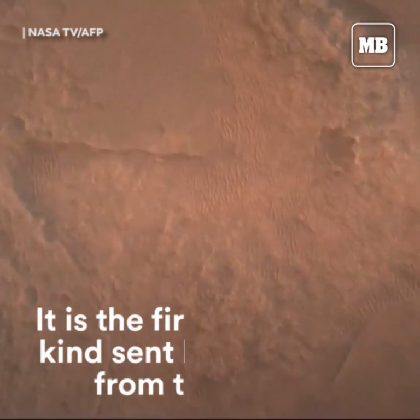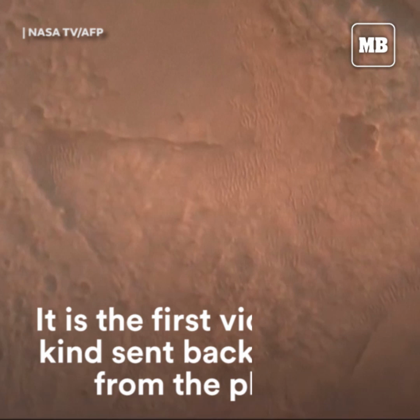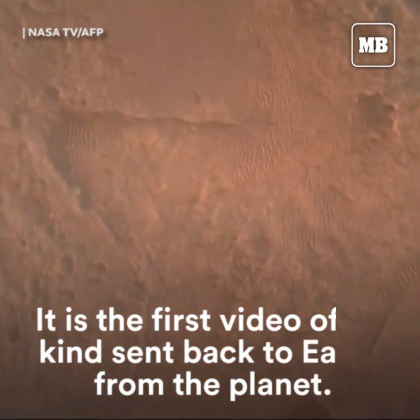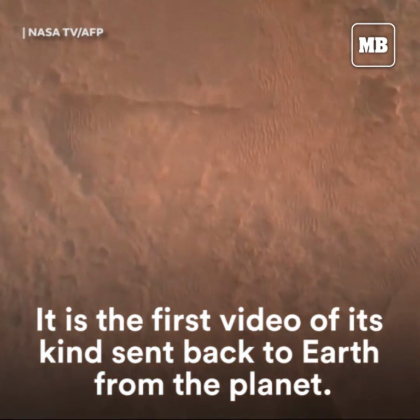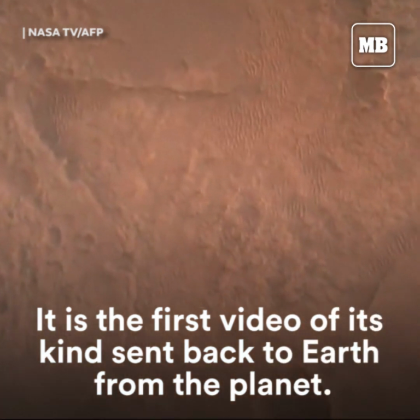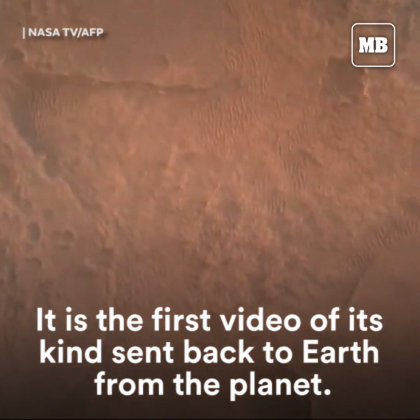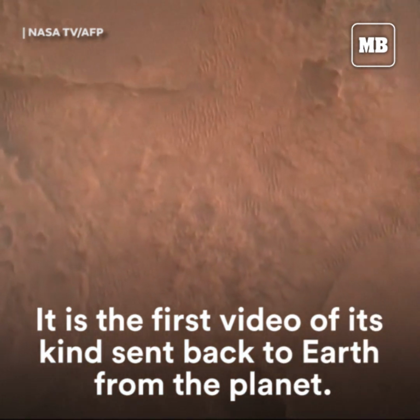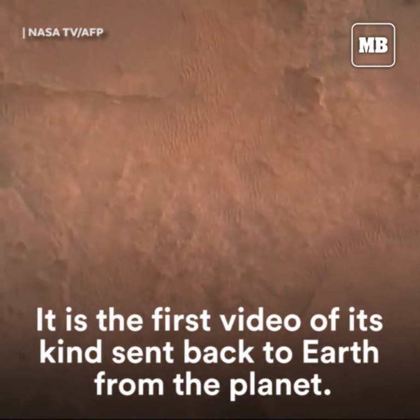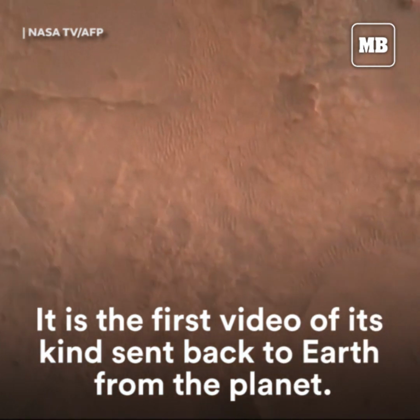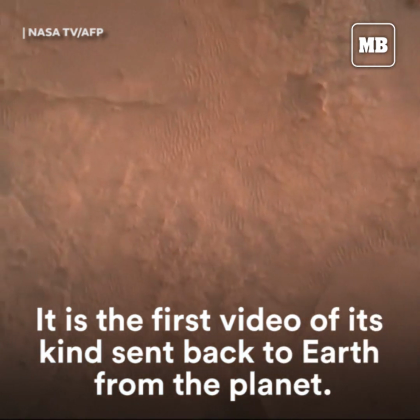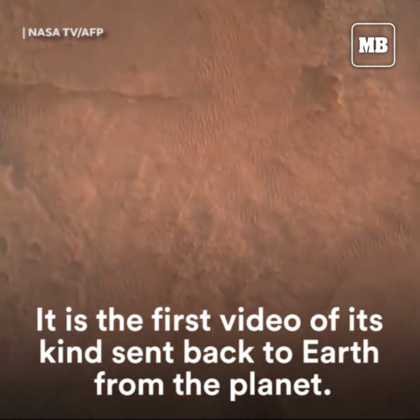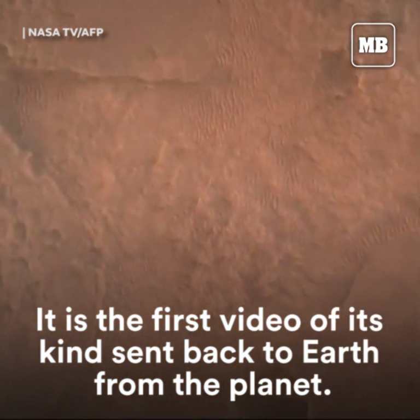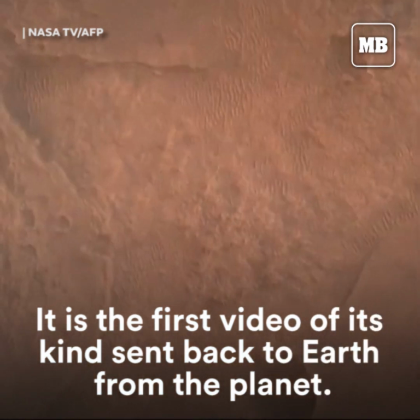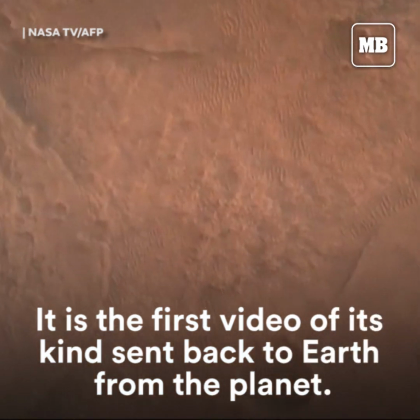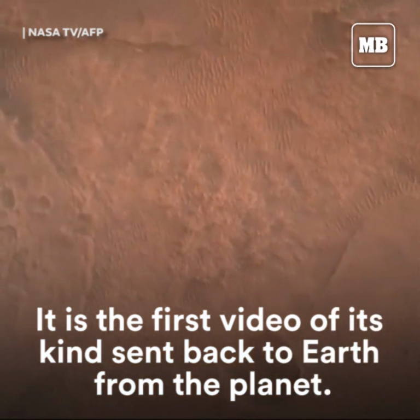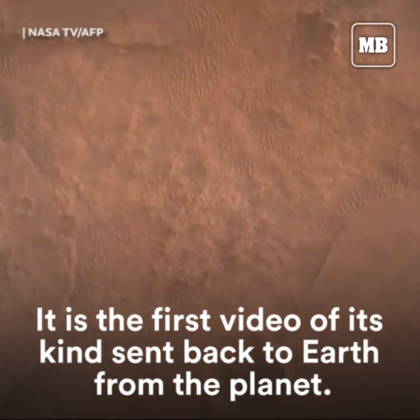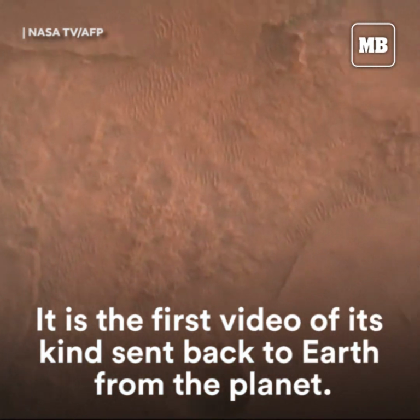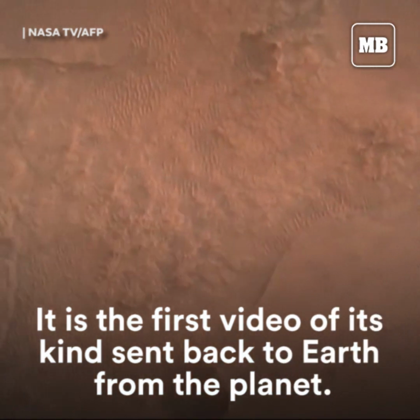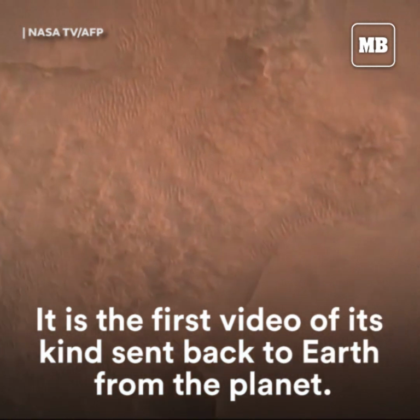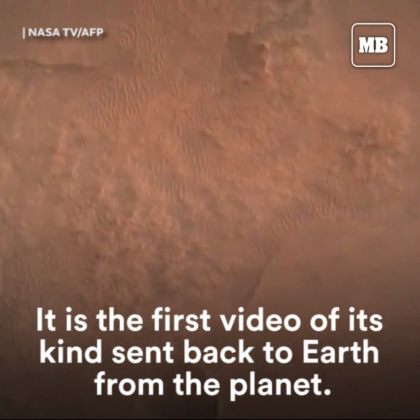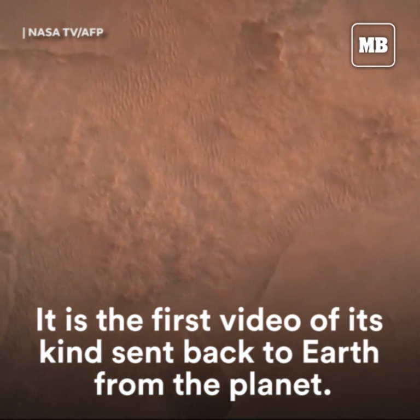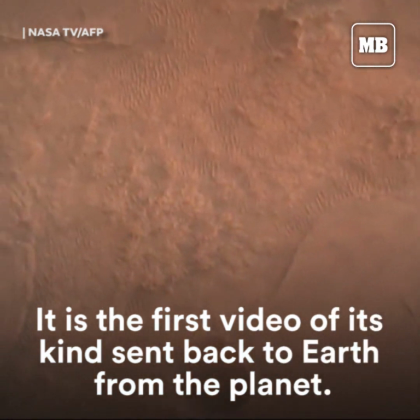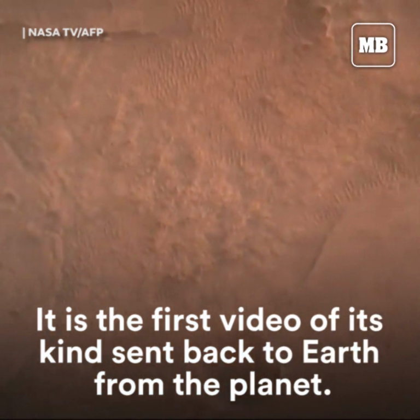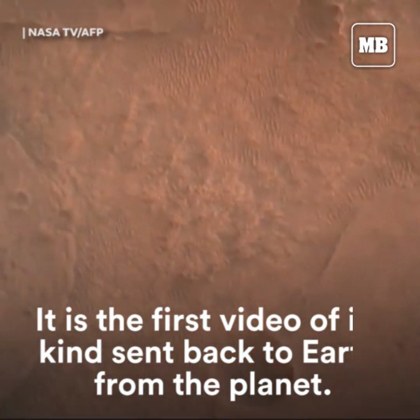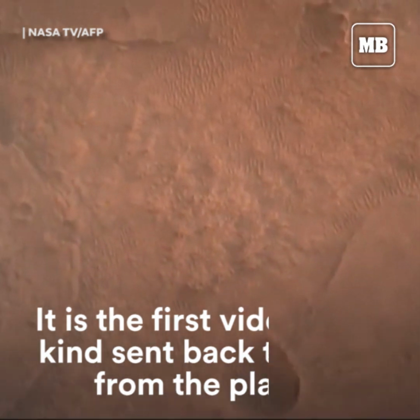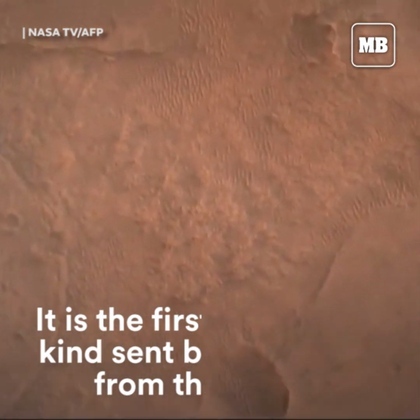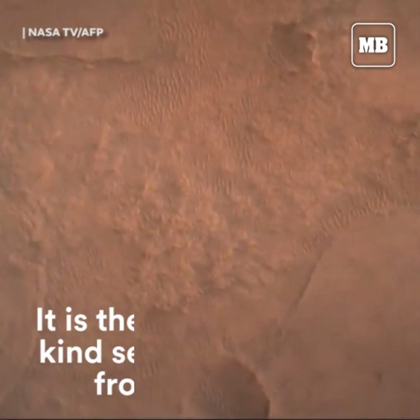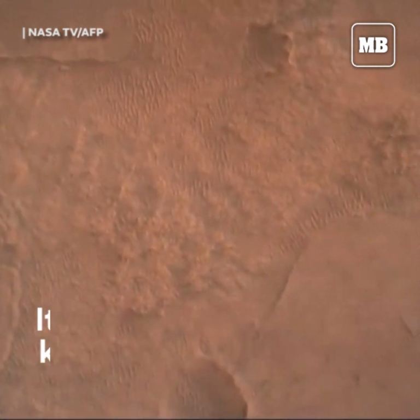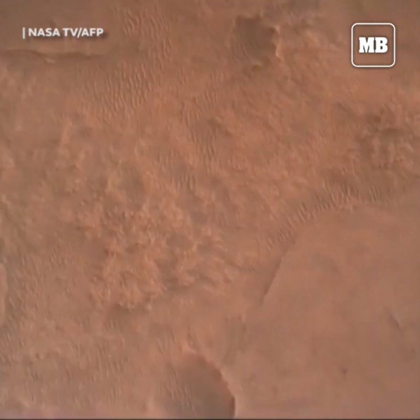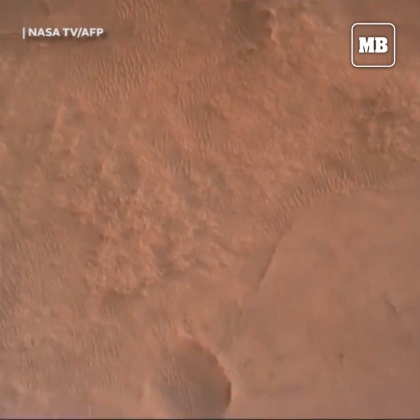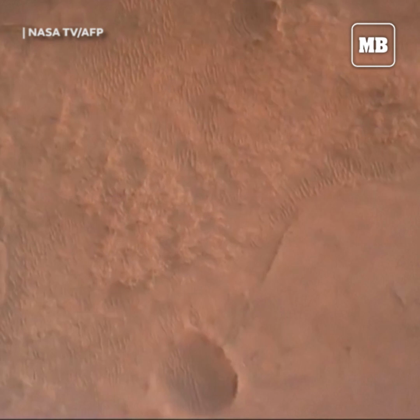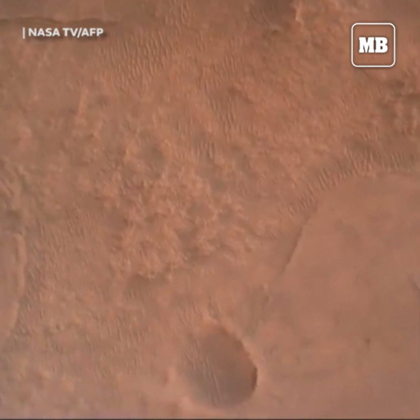We have confirmation that the lander vision system has produced a valid solution as part of terrain relative navigation.